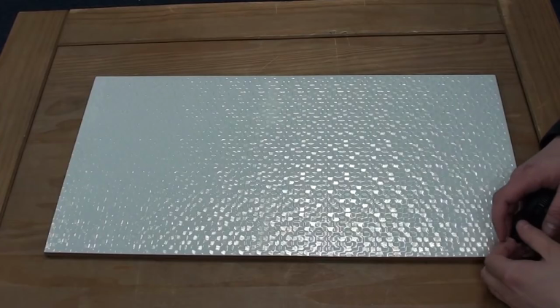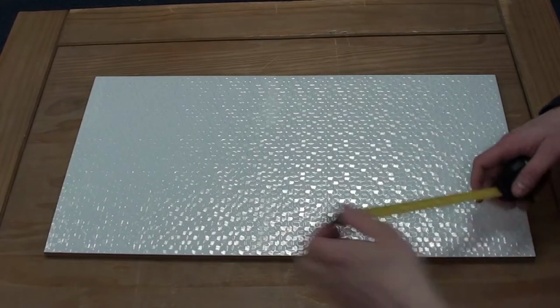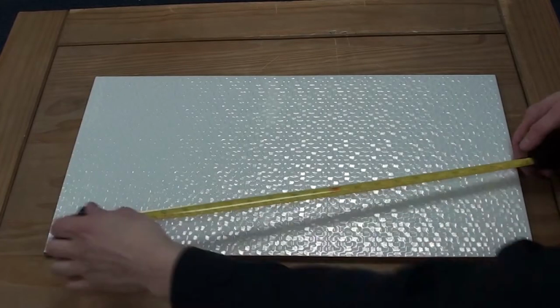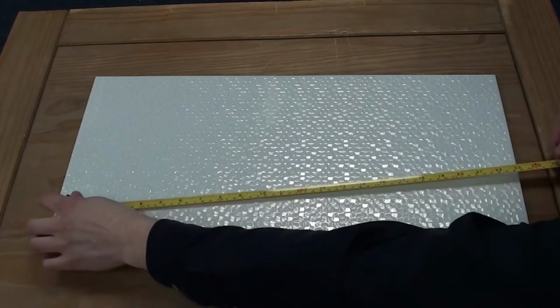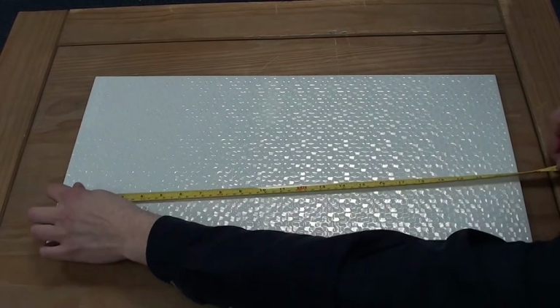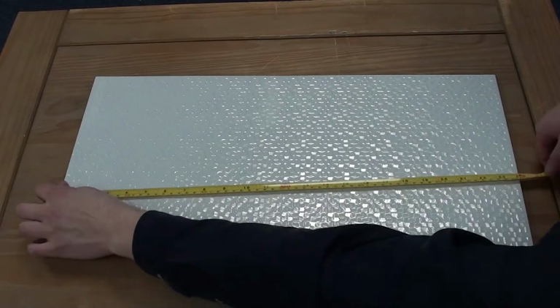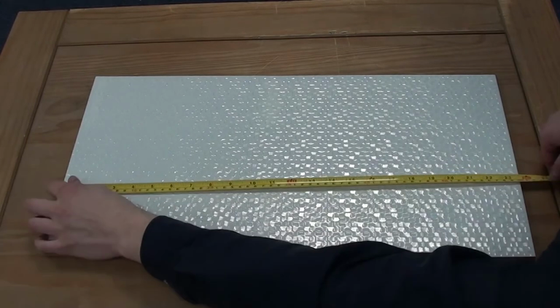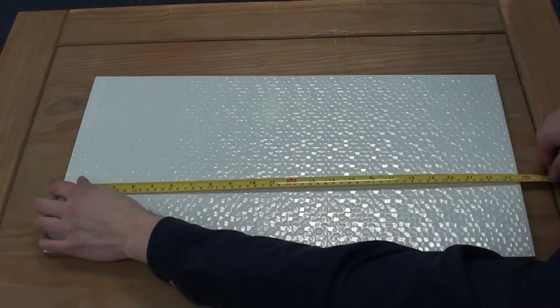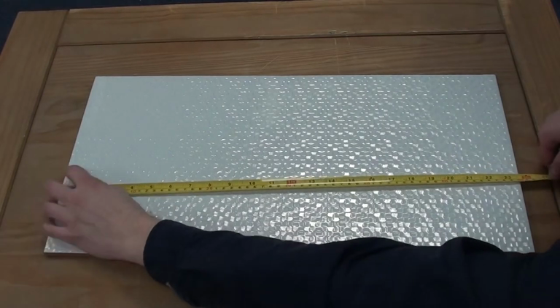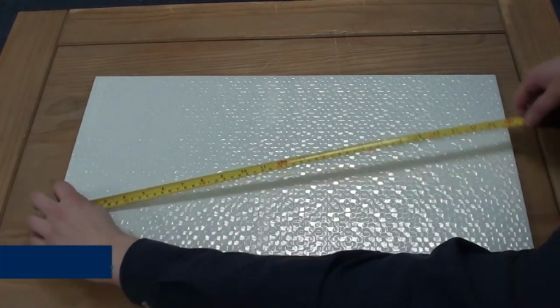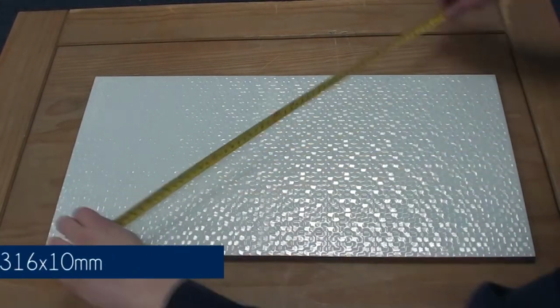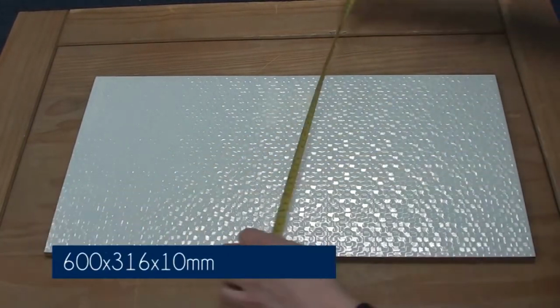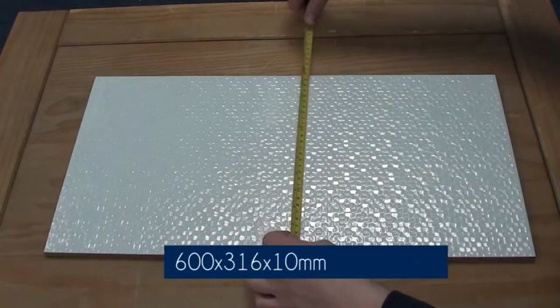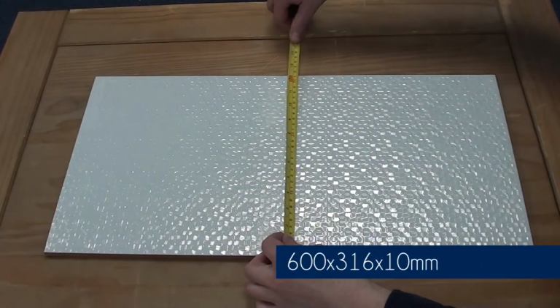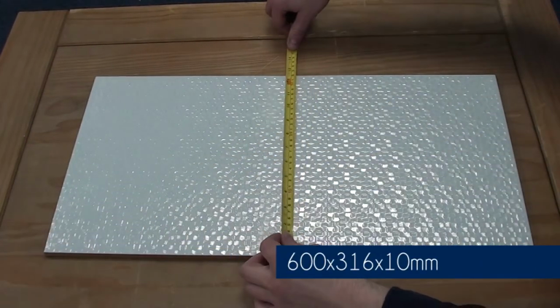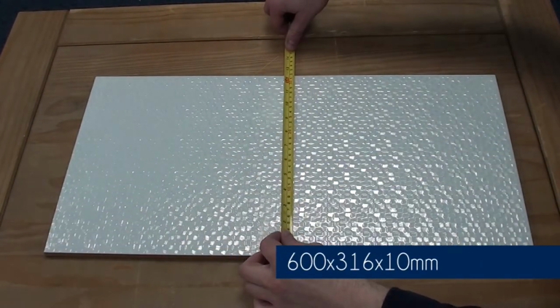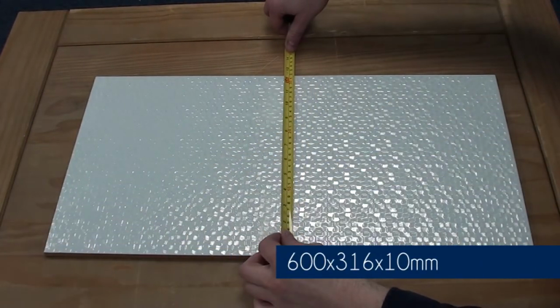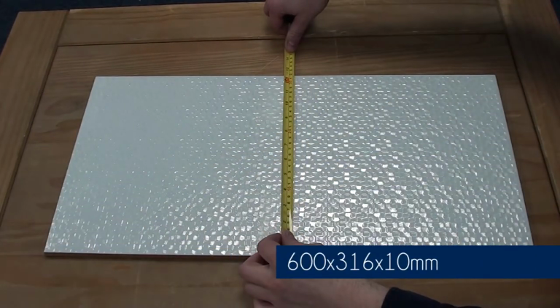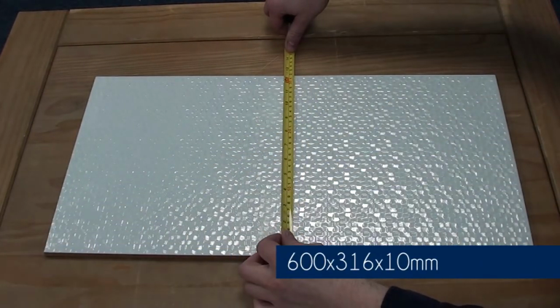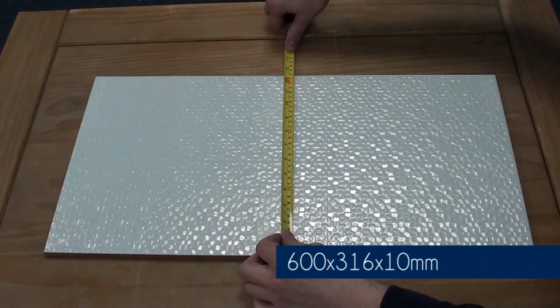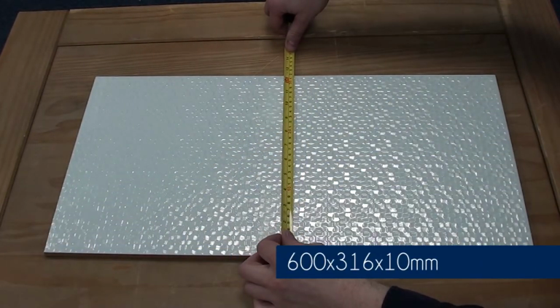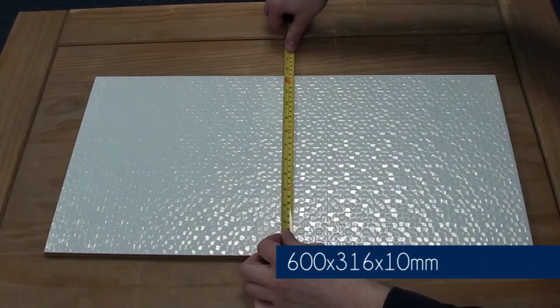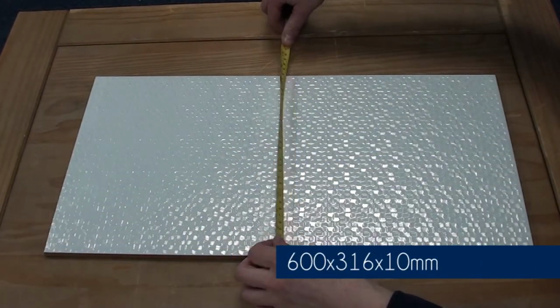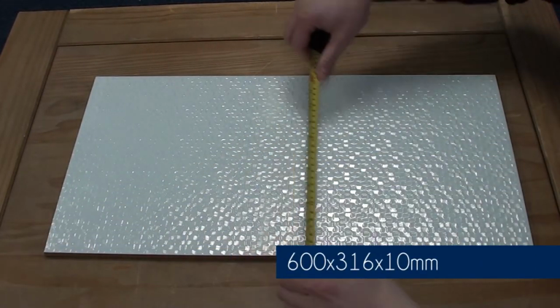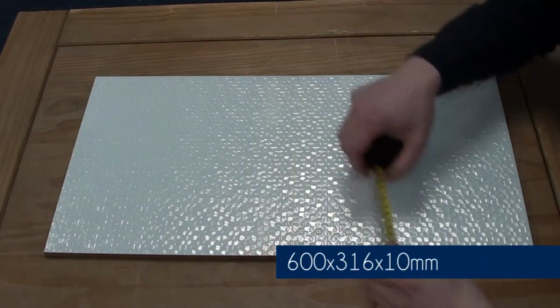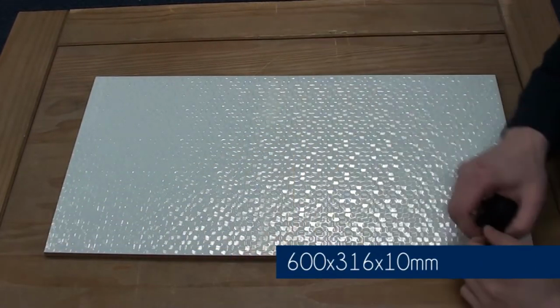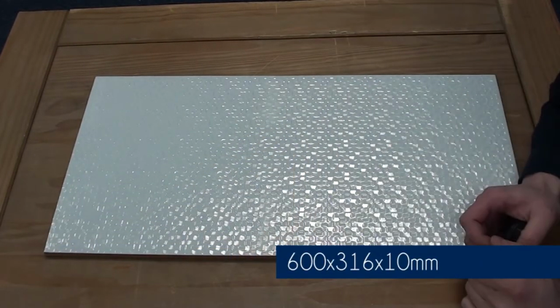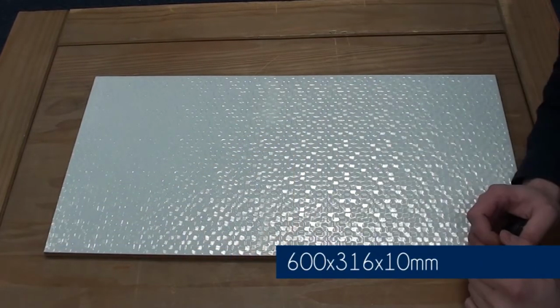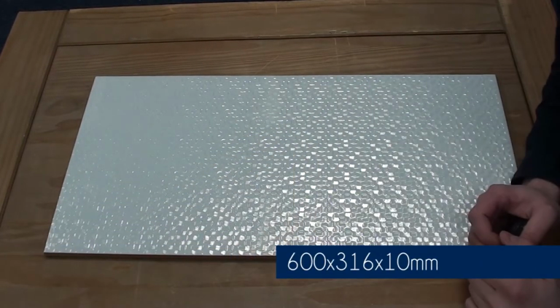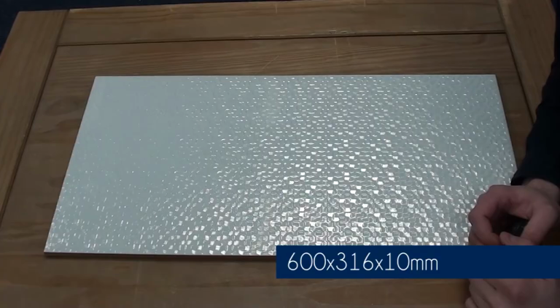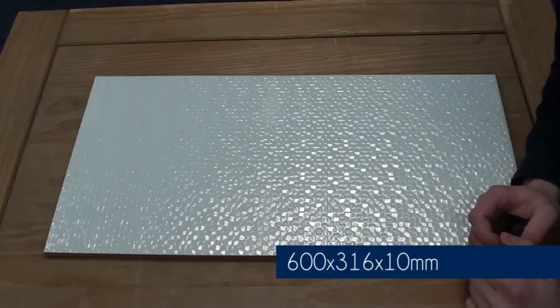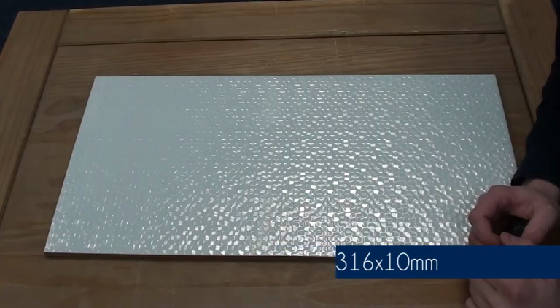This tile measures 600mm by 316mm and it is 10mm thick.